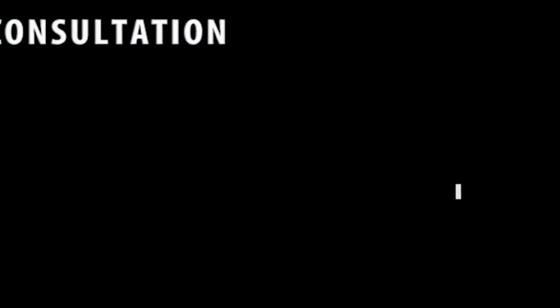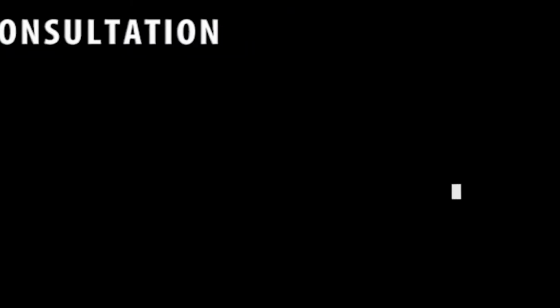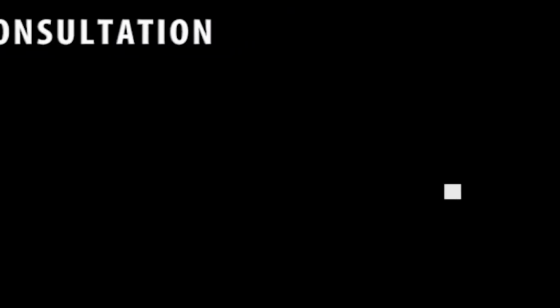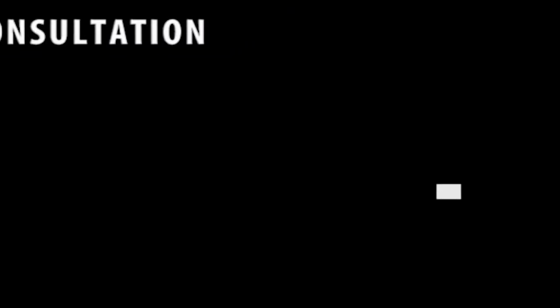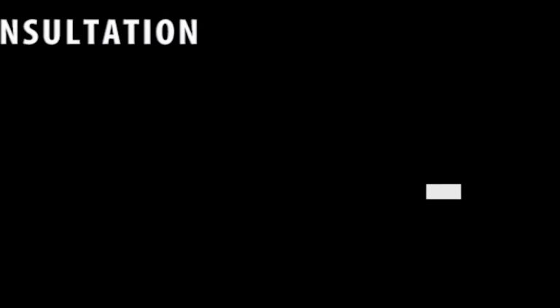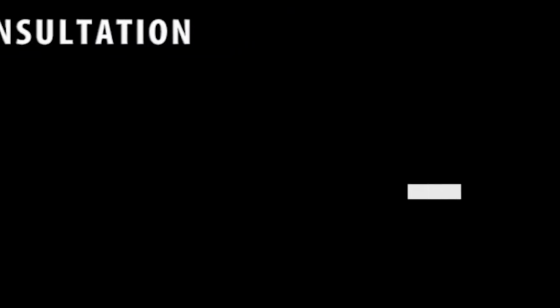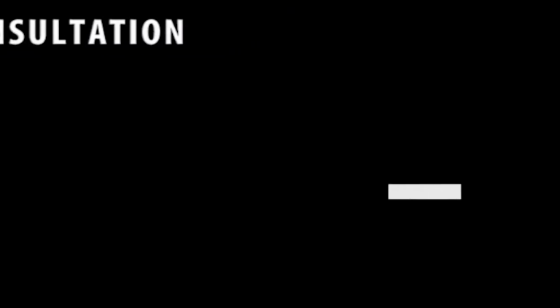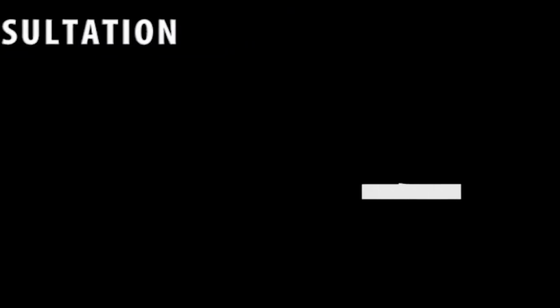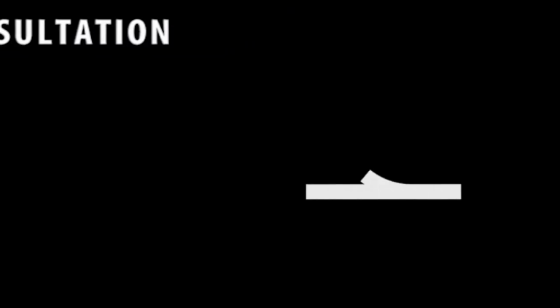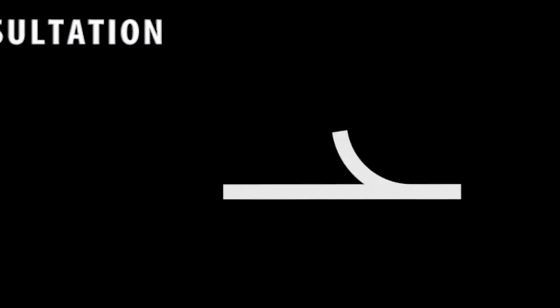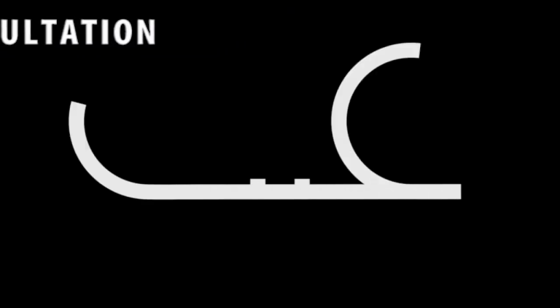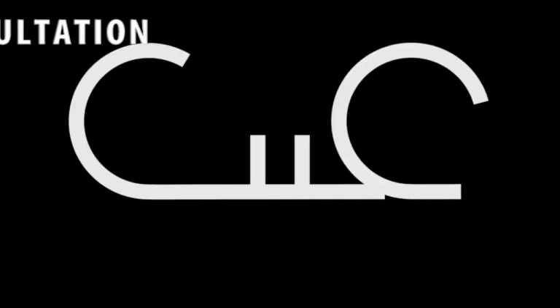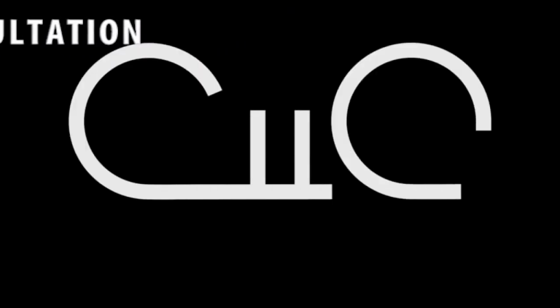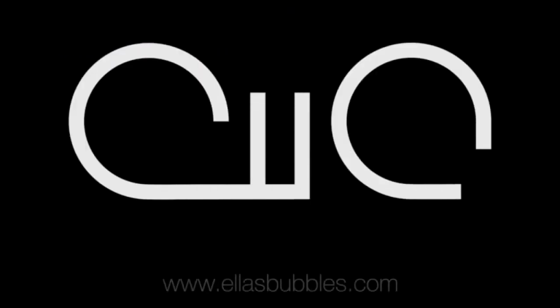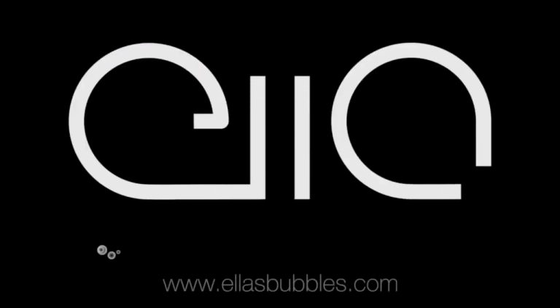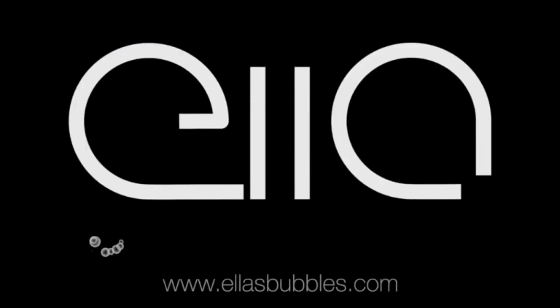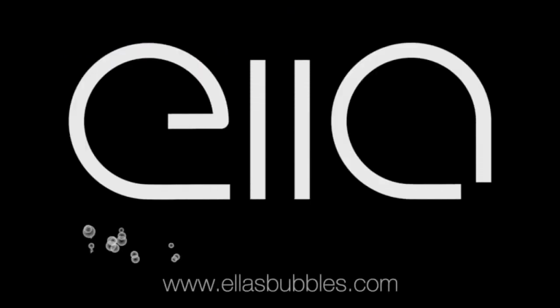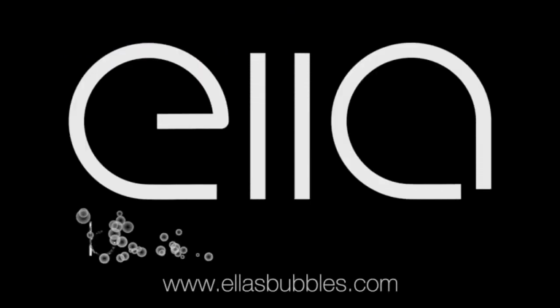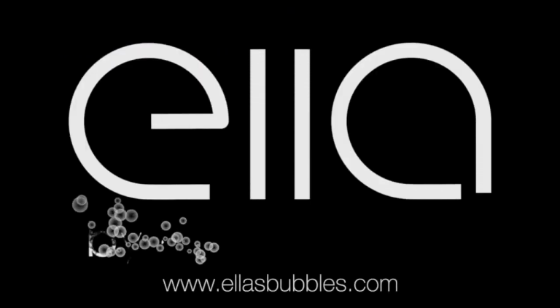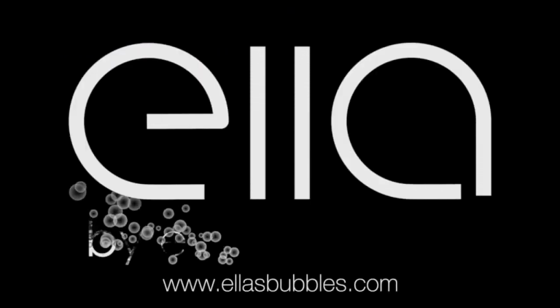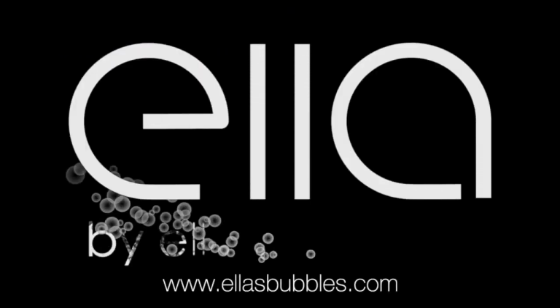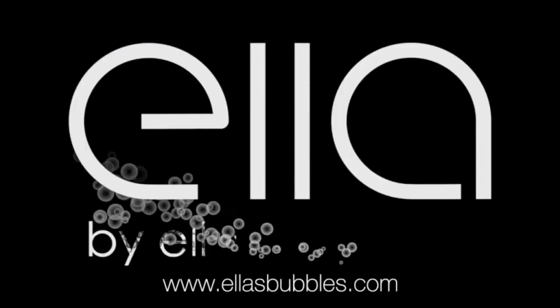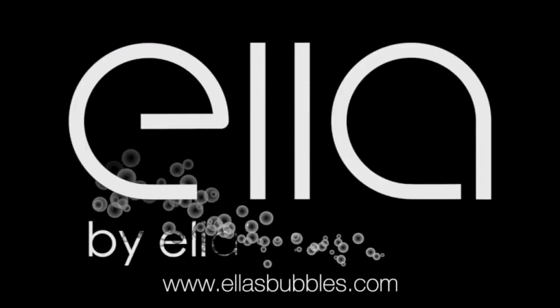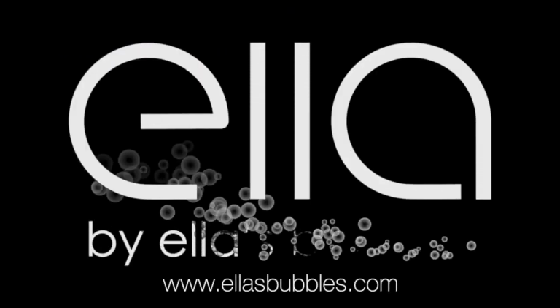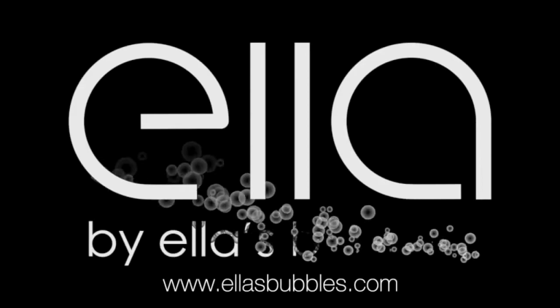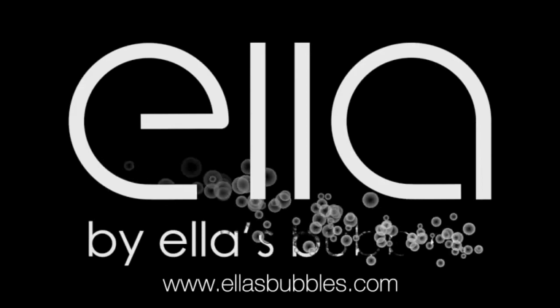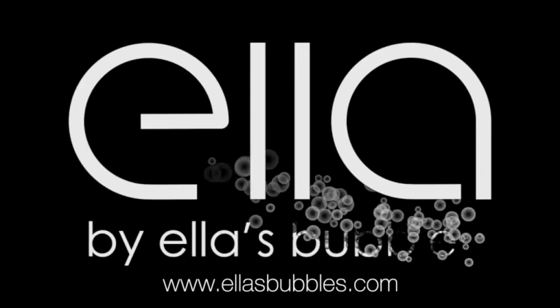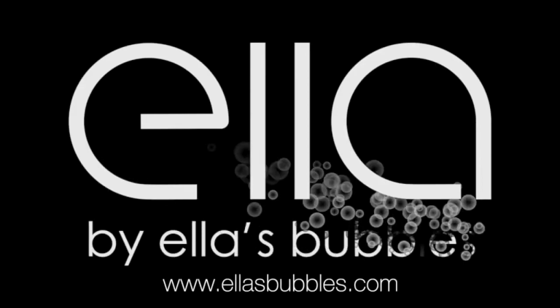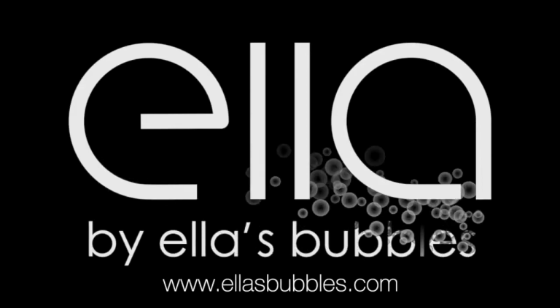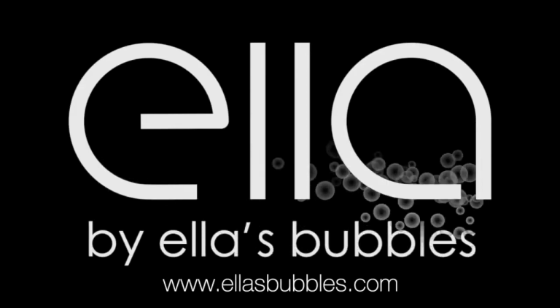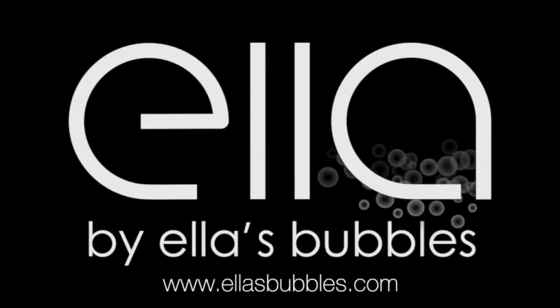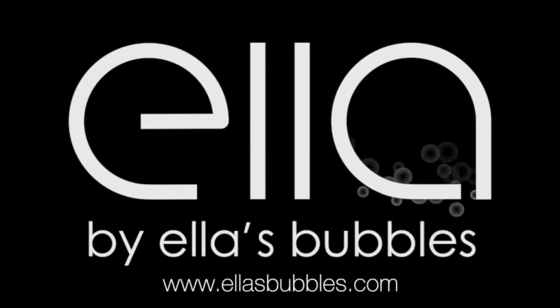Visit us at ellisbubbles.com to see all of Ella's dual drain walk-in tubs.